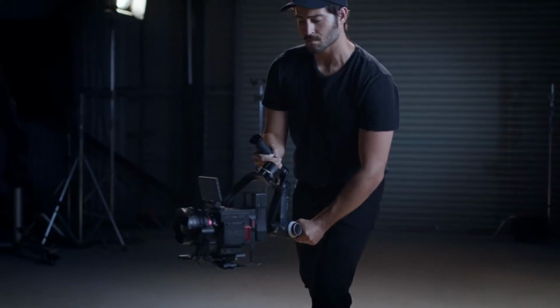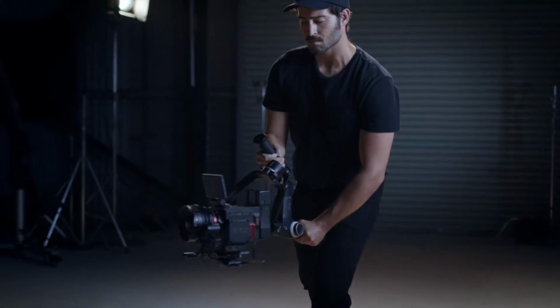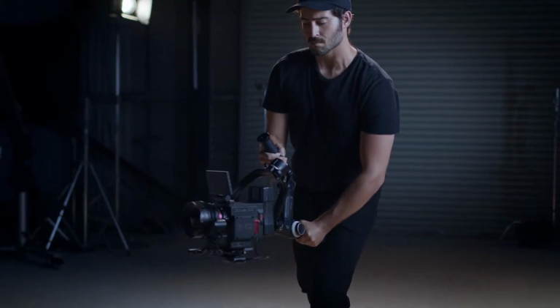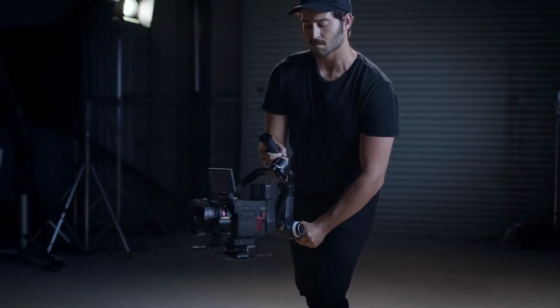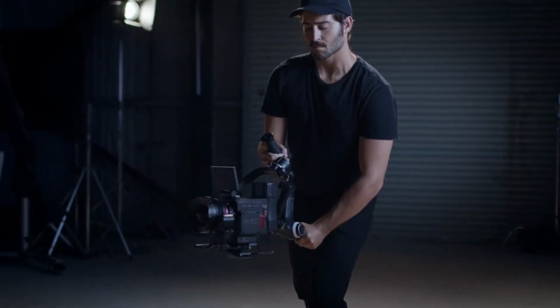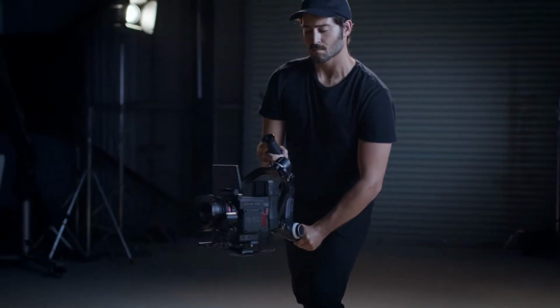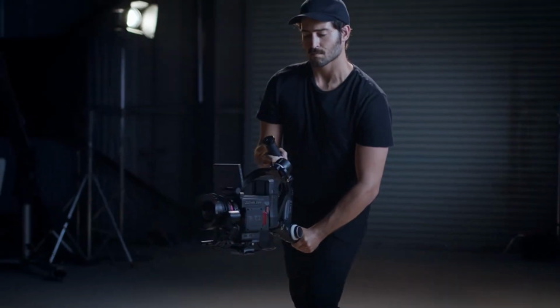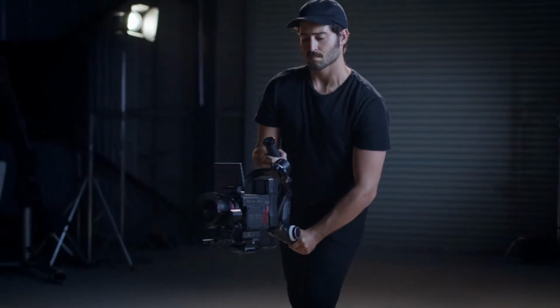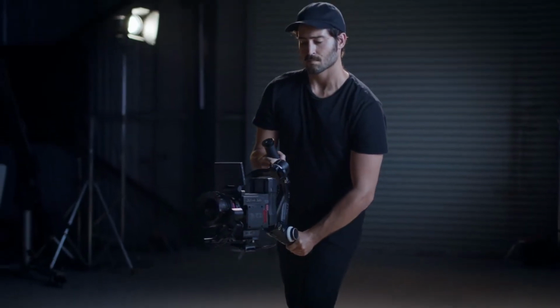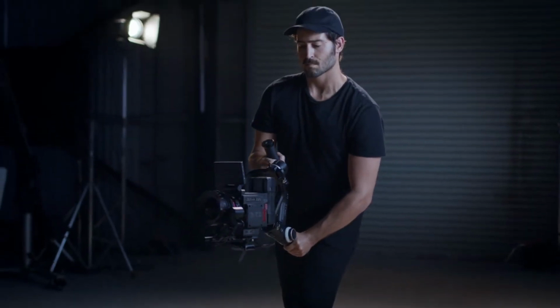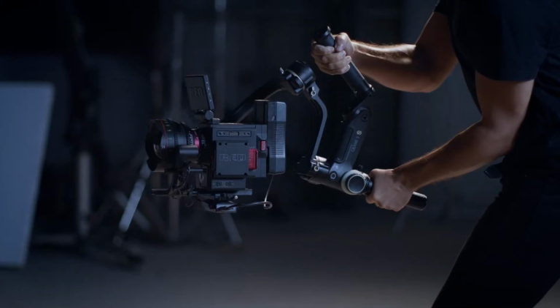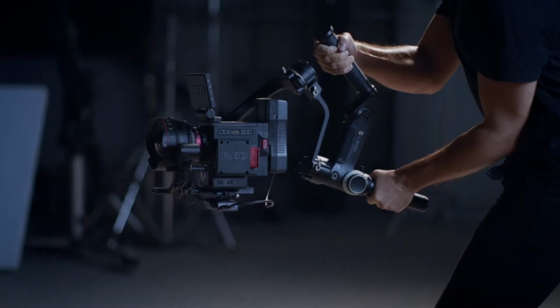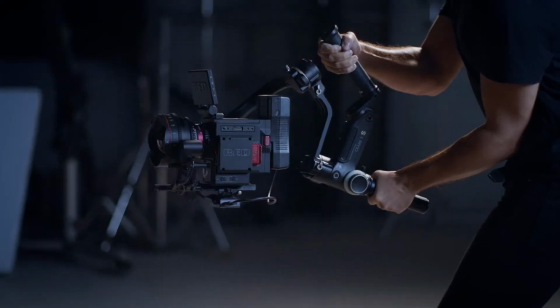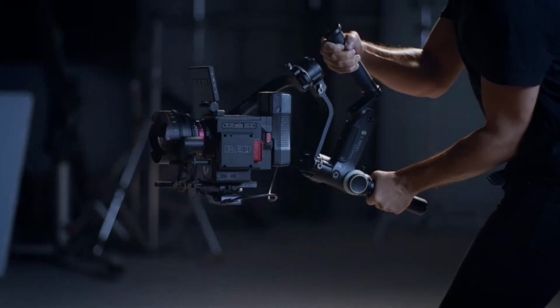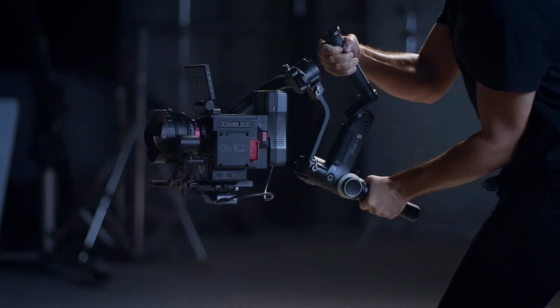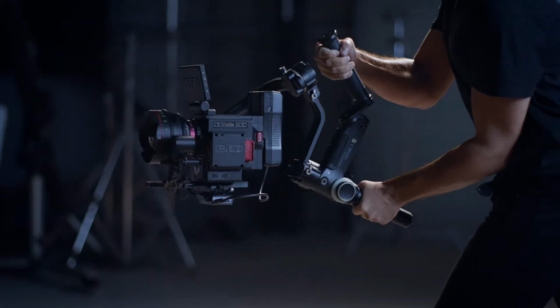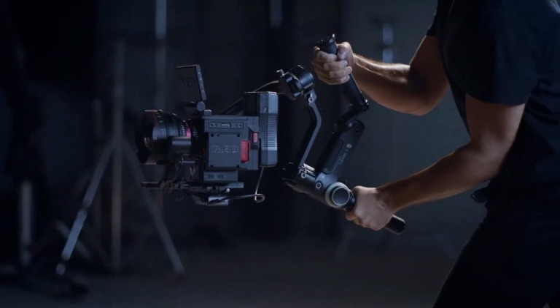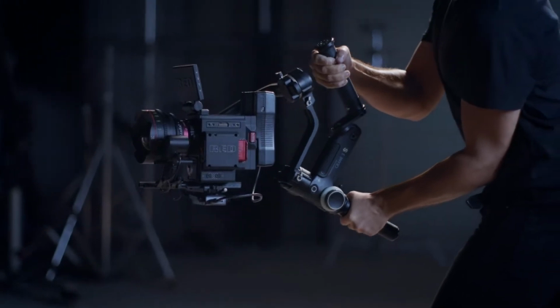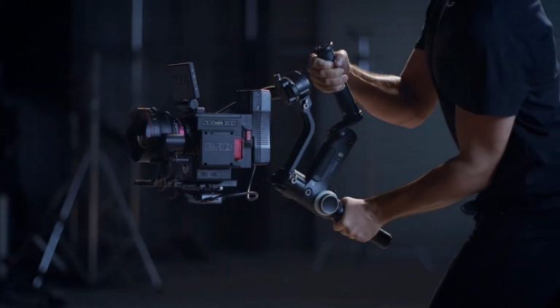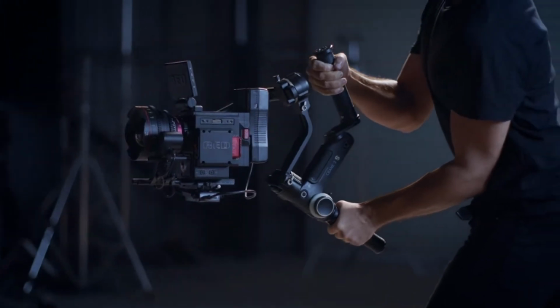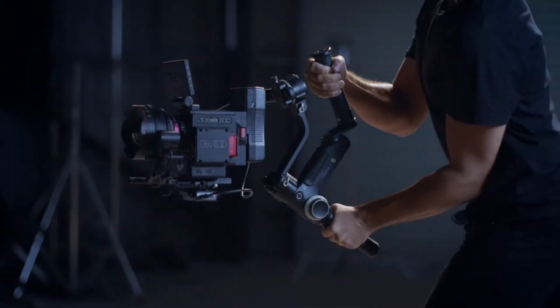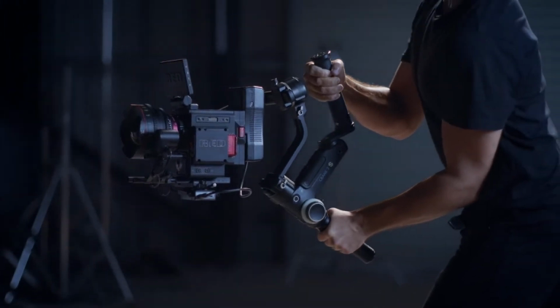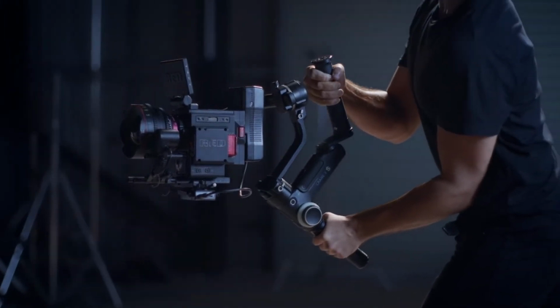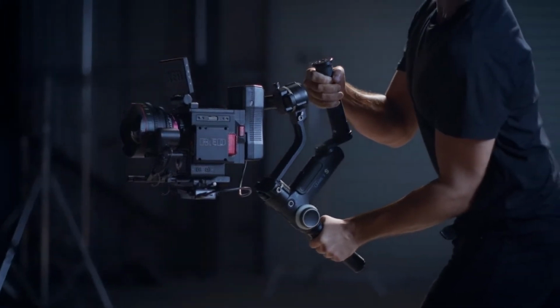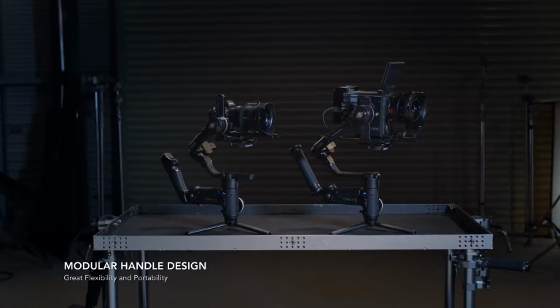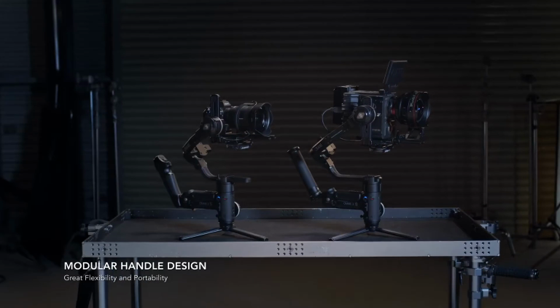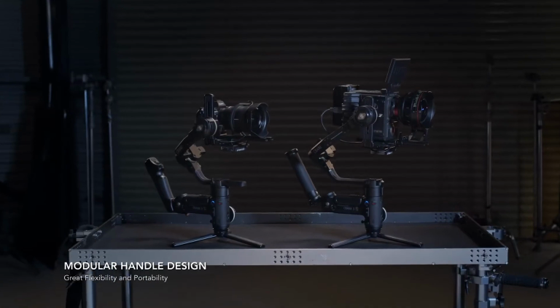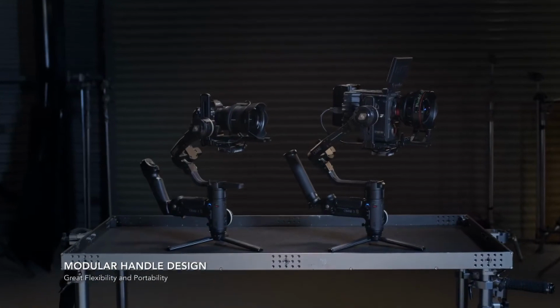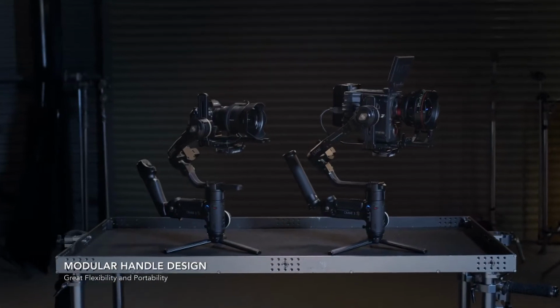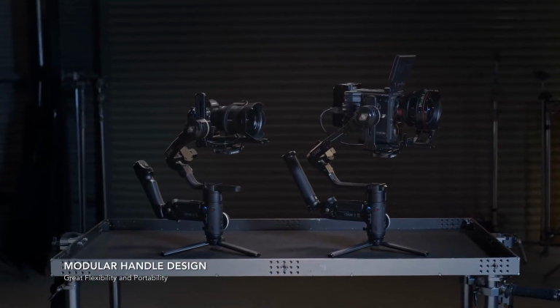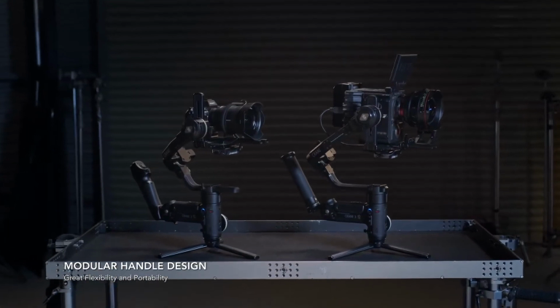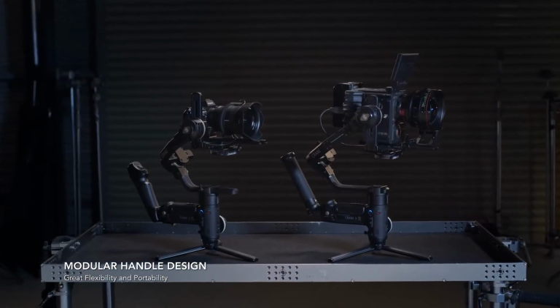The Crane 3S Series' innovative handle design is now modular, with multiple detachable handles.